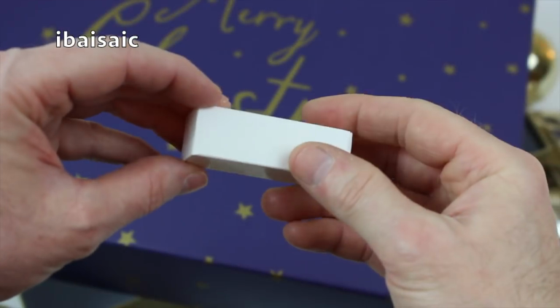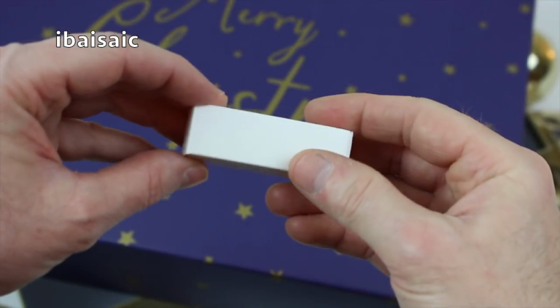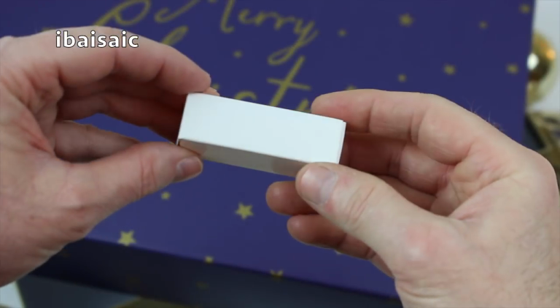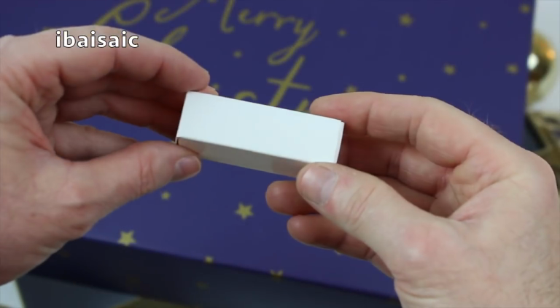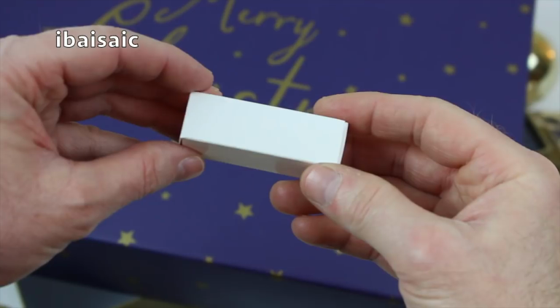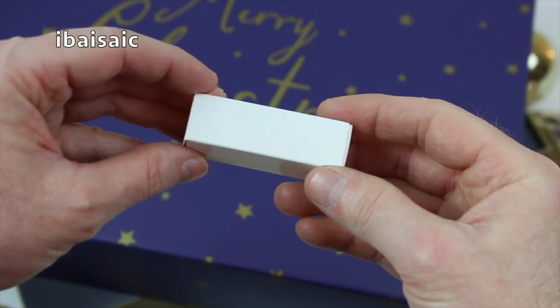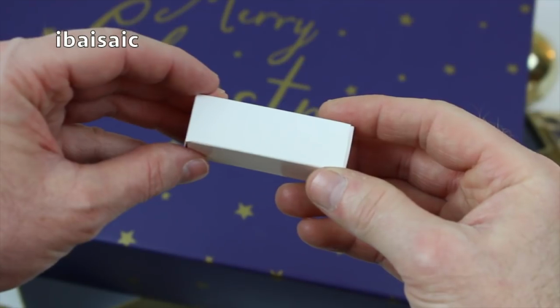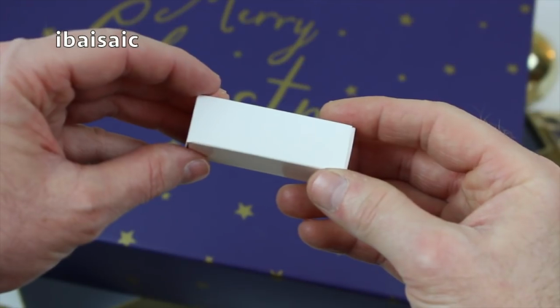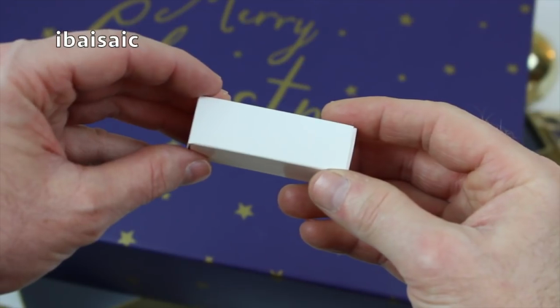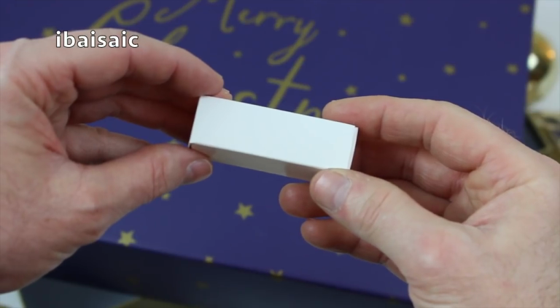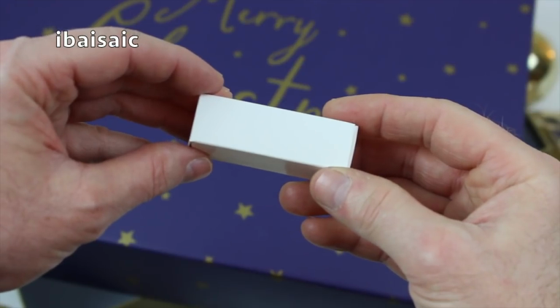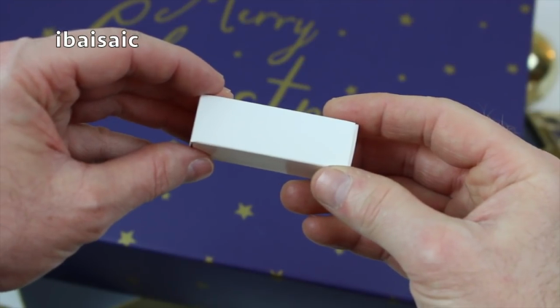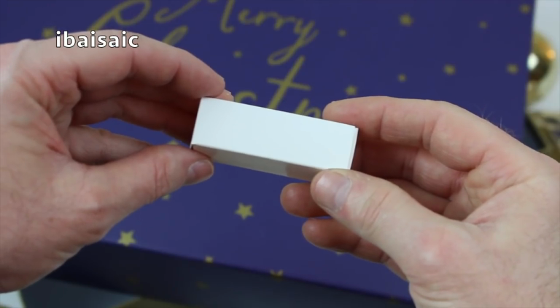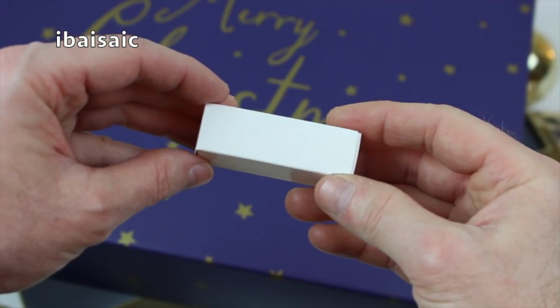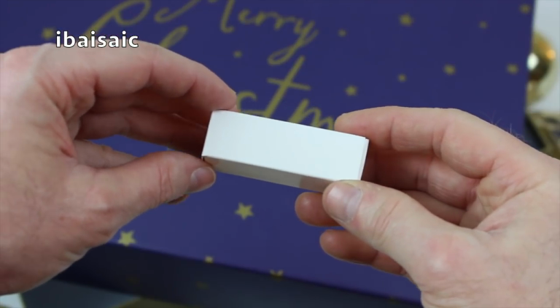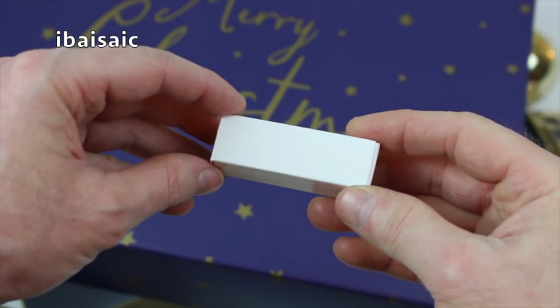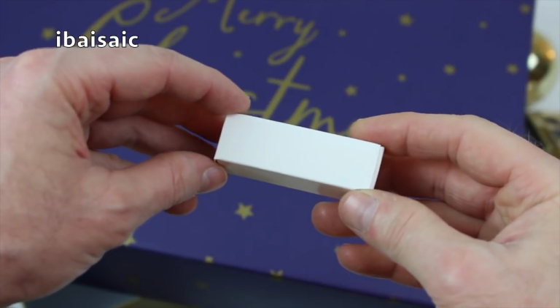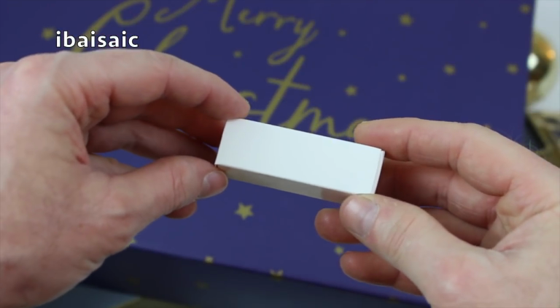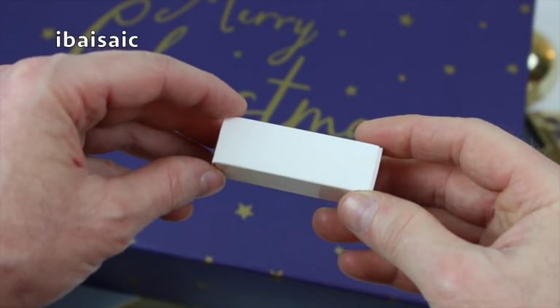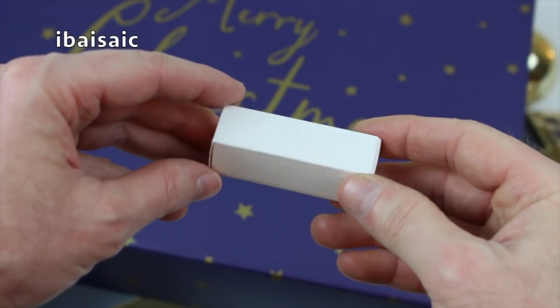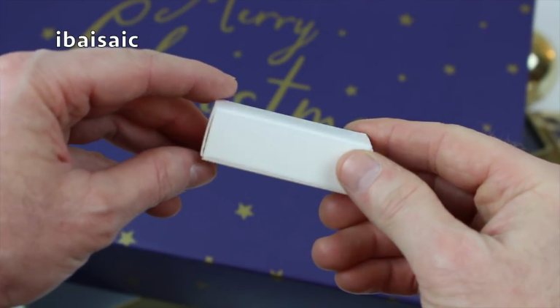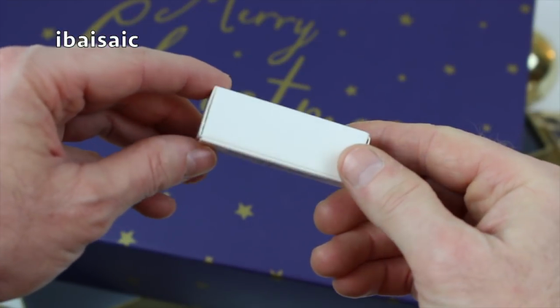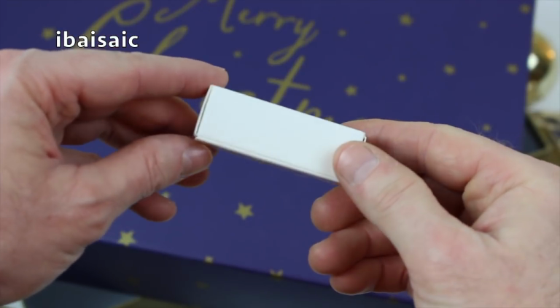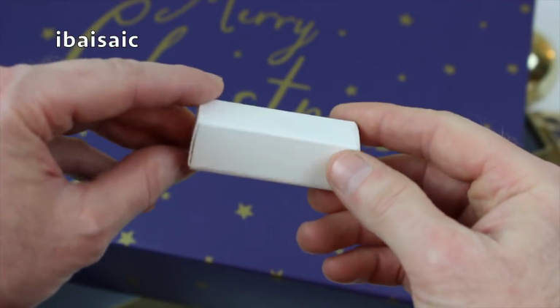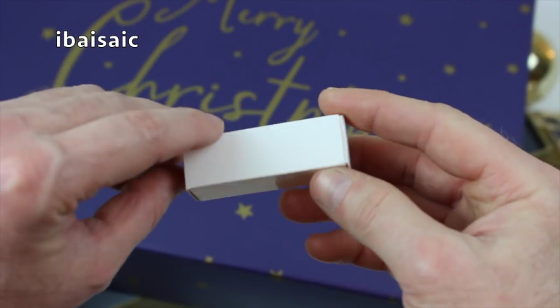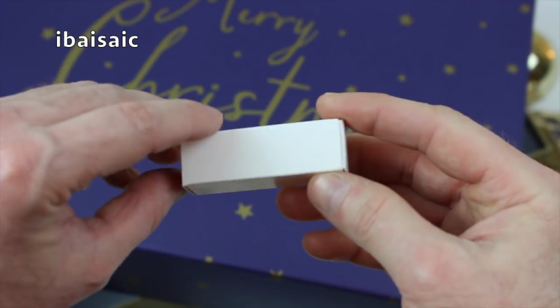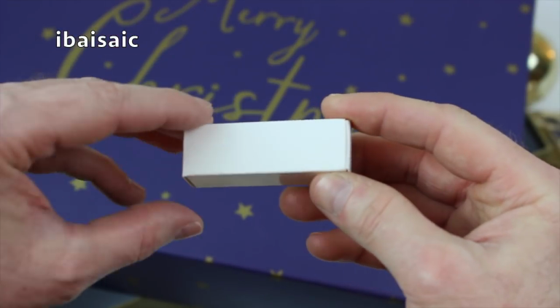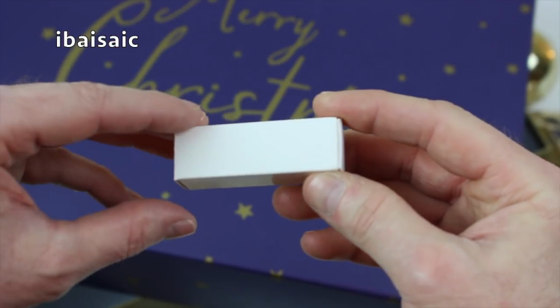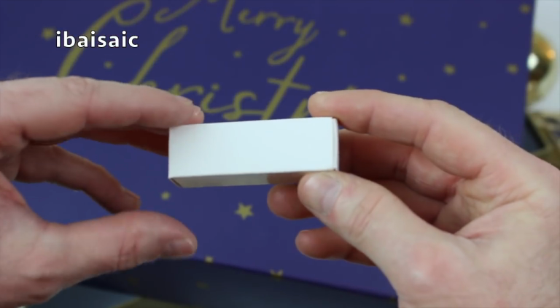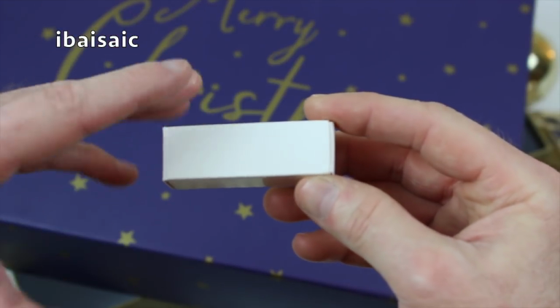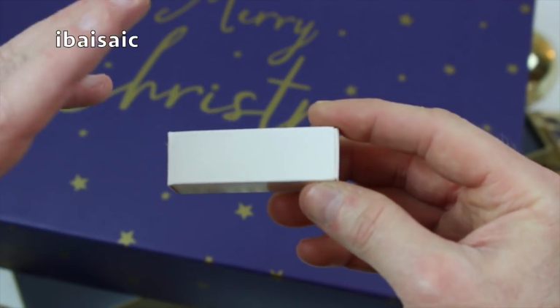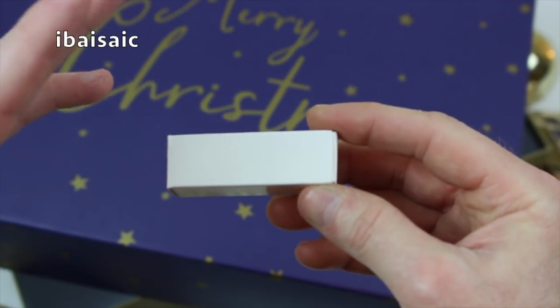We have a small white box. That looks very familiar. Could there be an LED bulb inside?